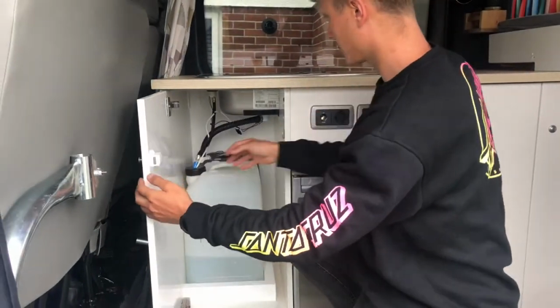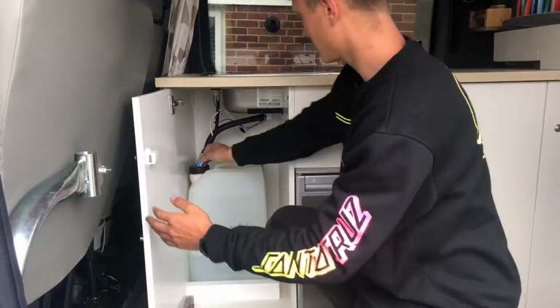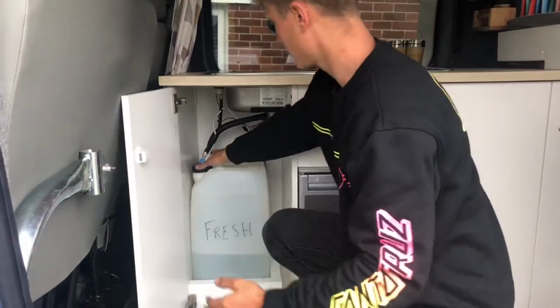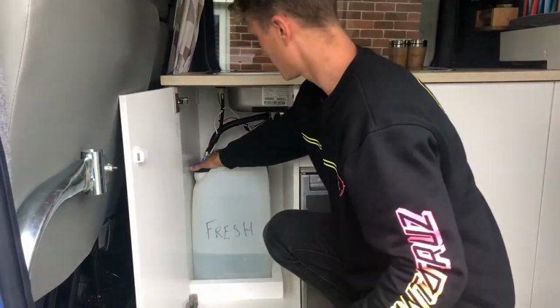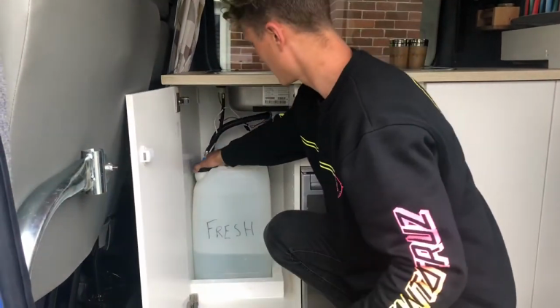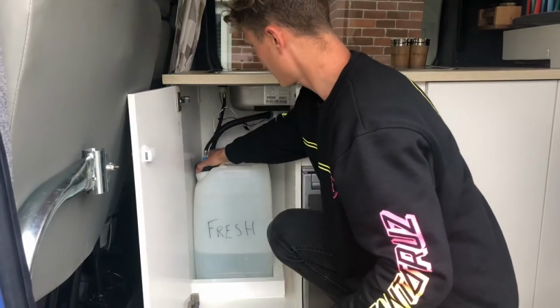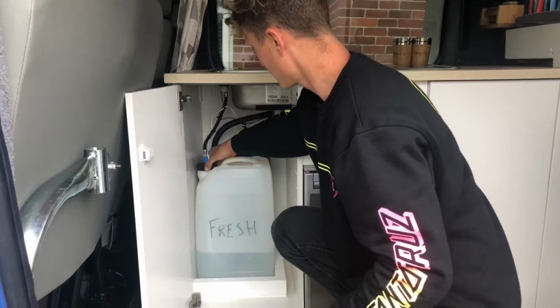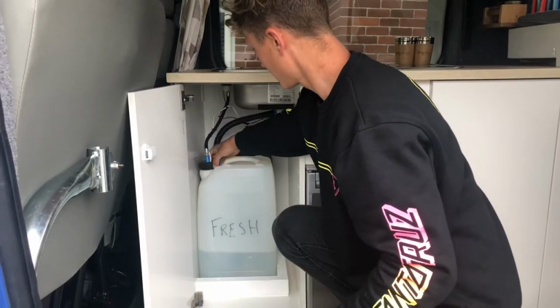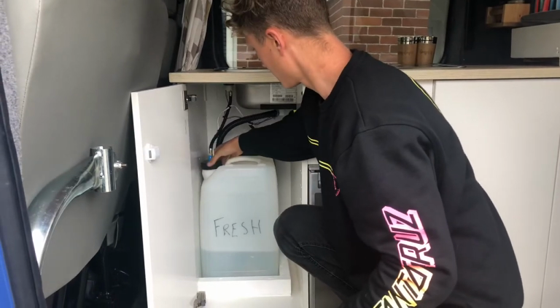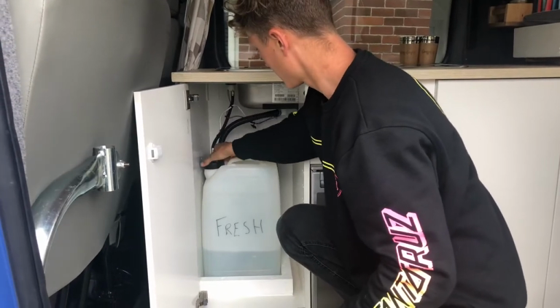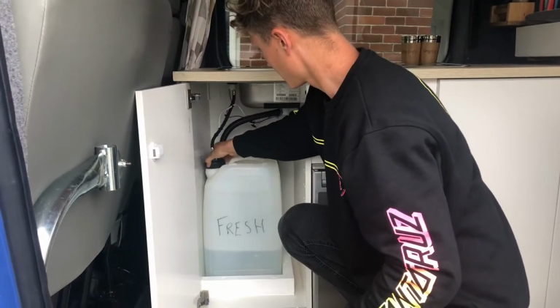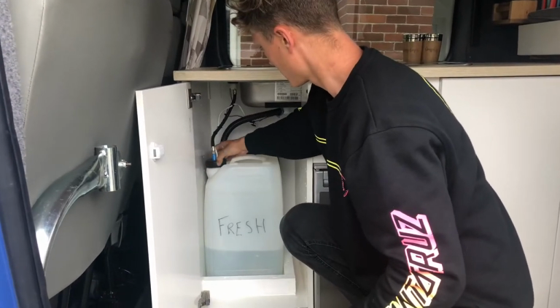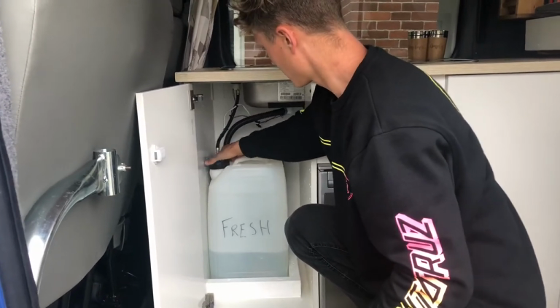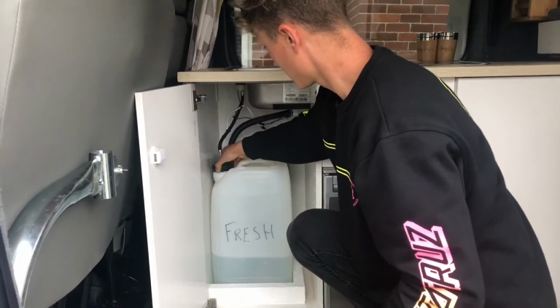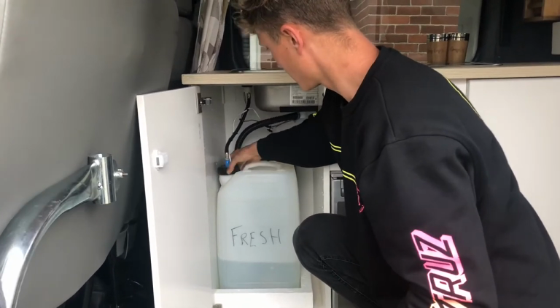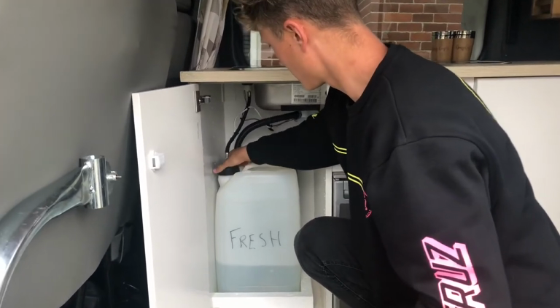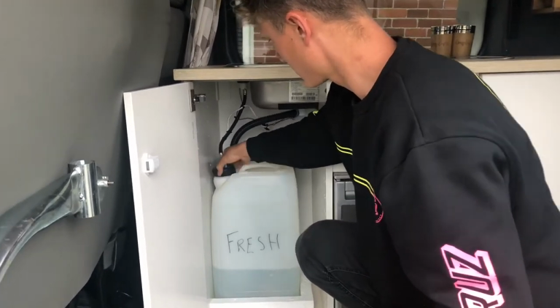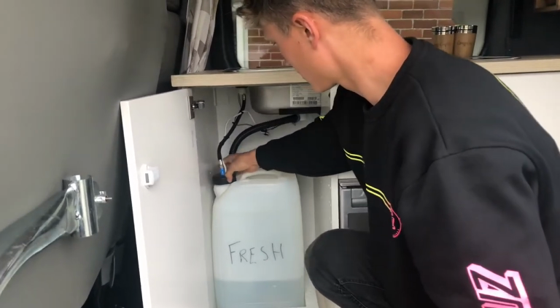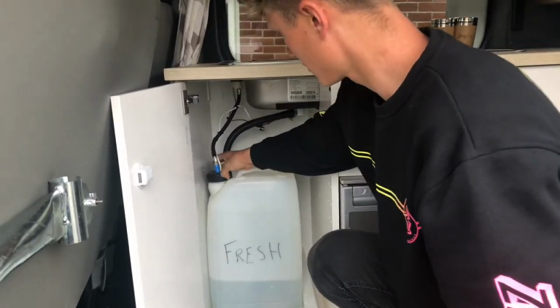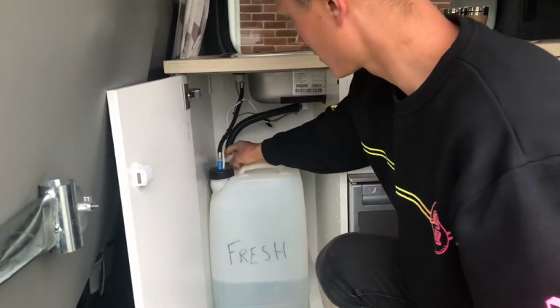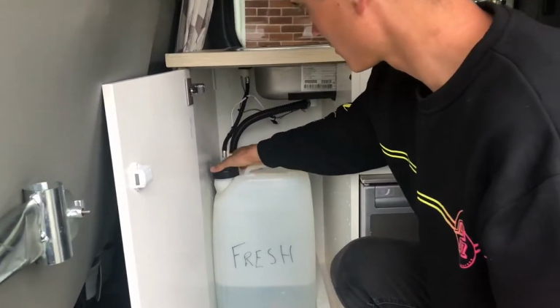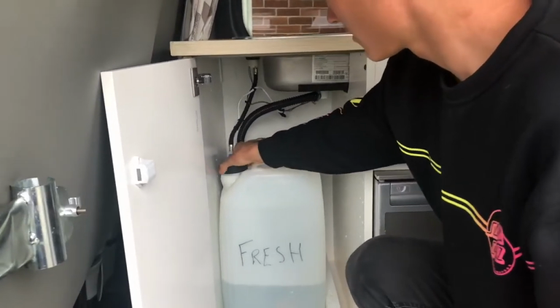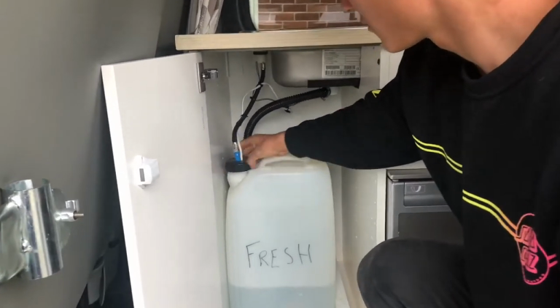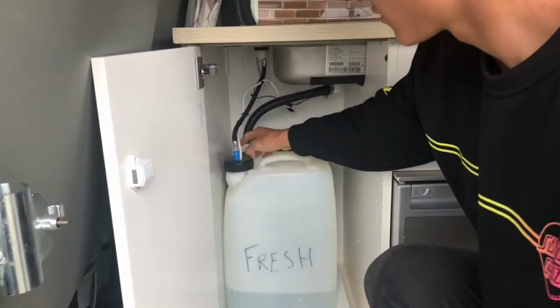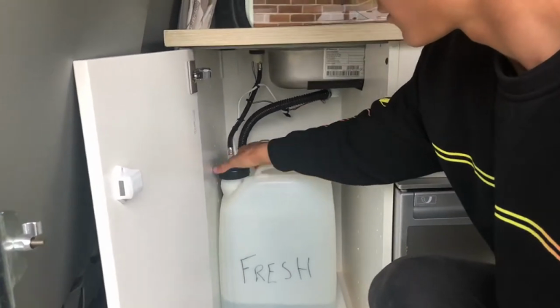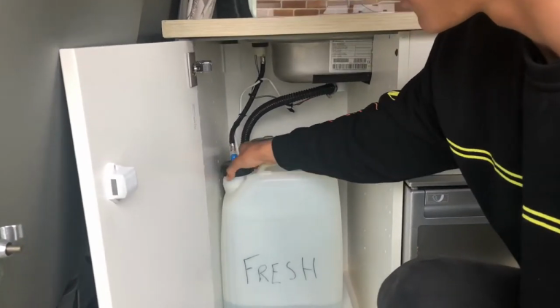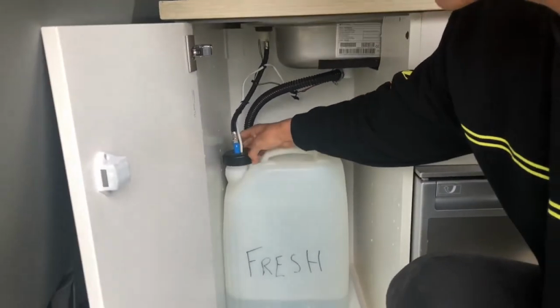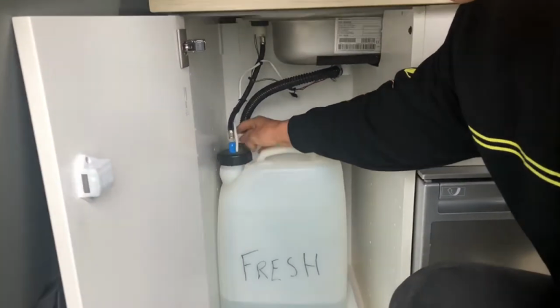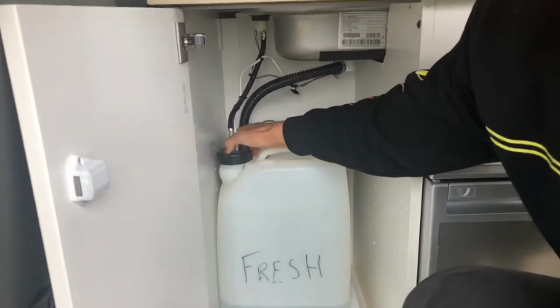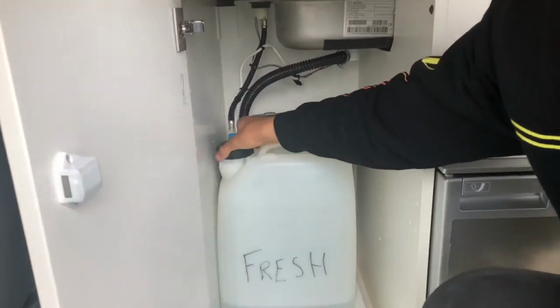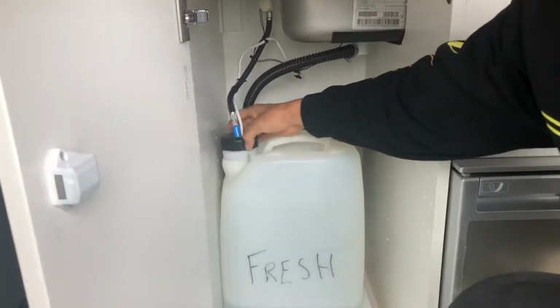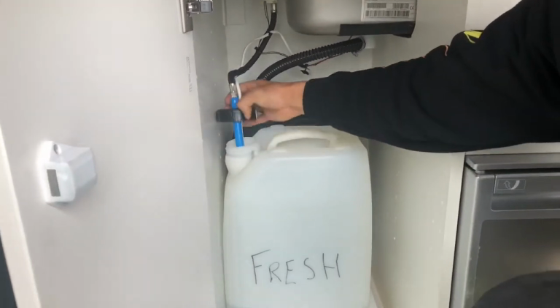The fresh and waste water tanks are situated beneath the sink. Empty the waste water tank when you fill up the fresh one.